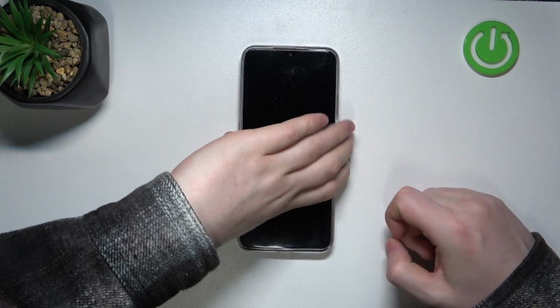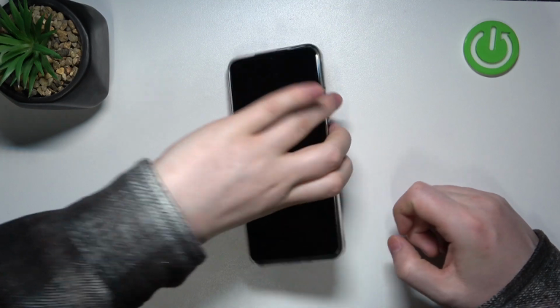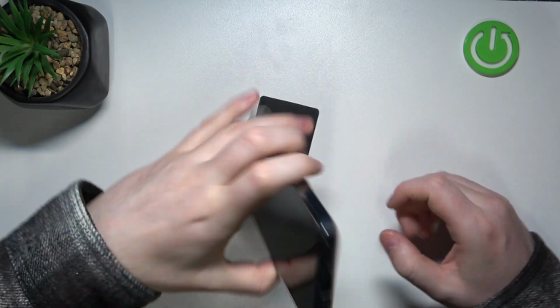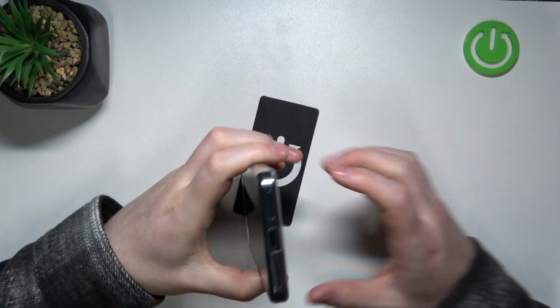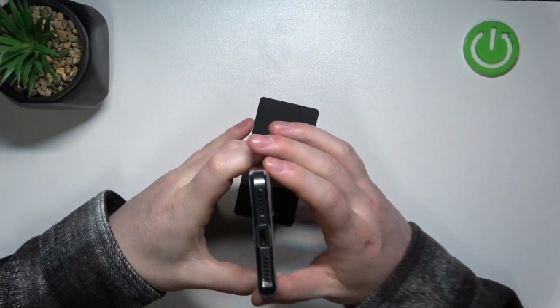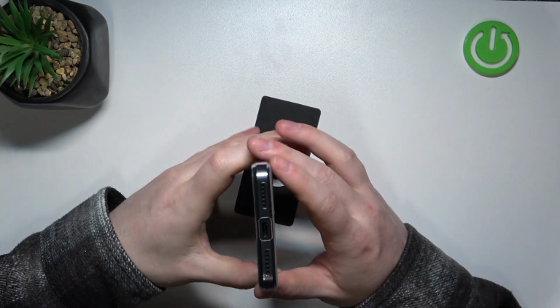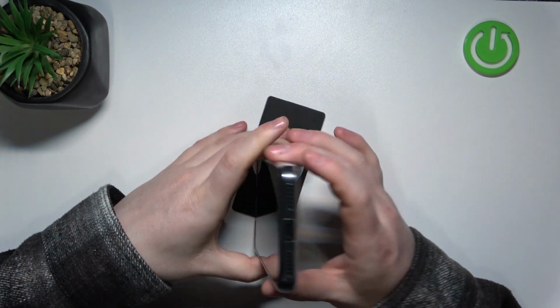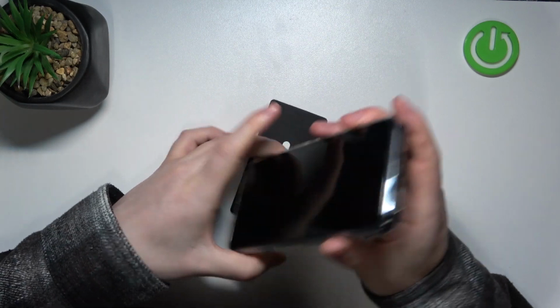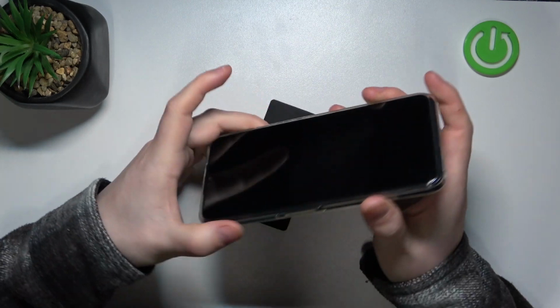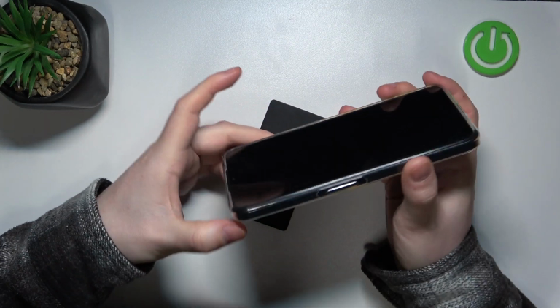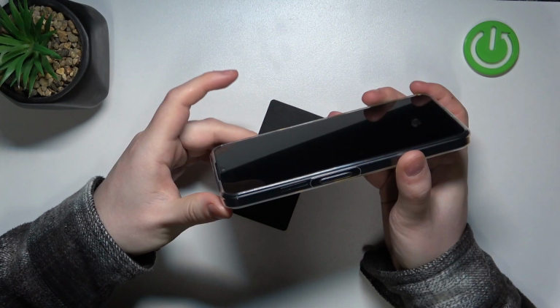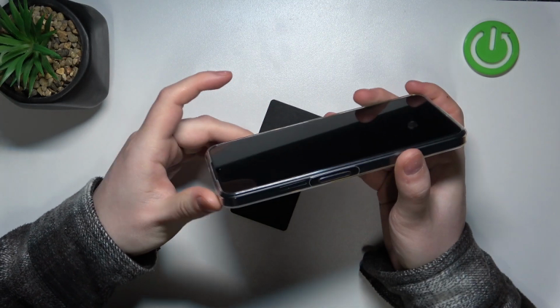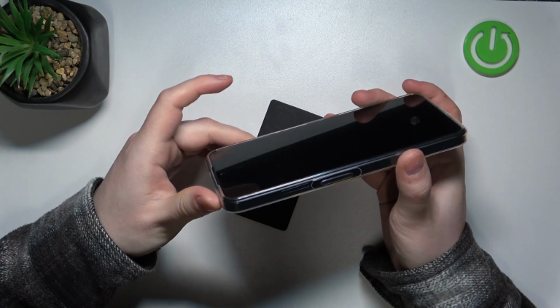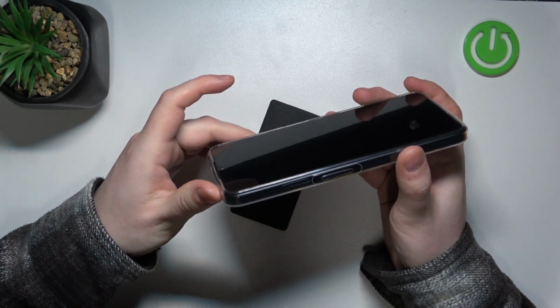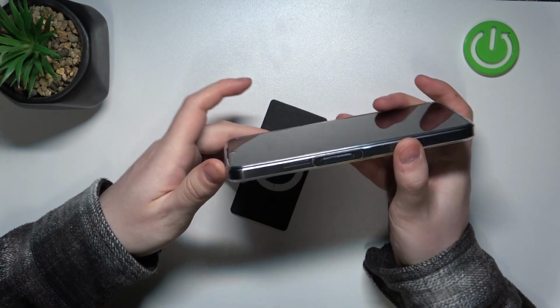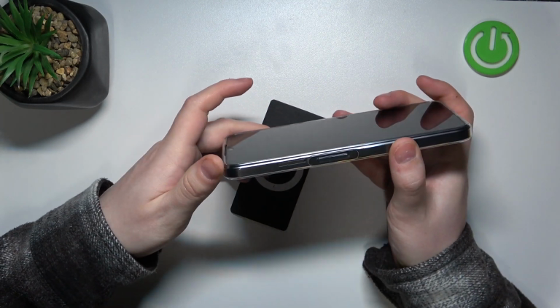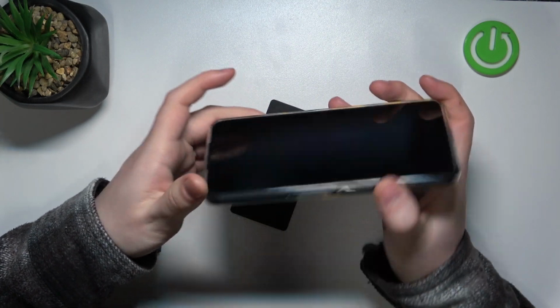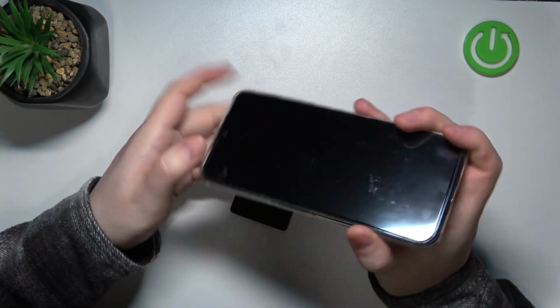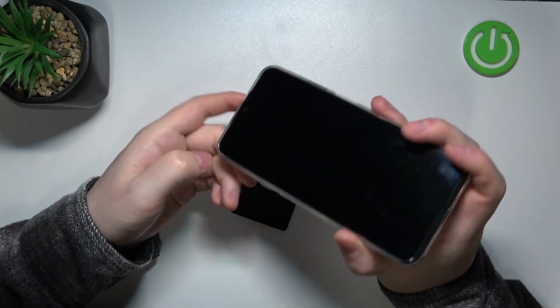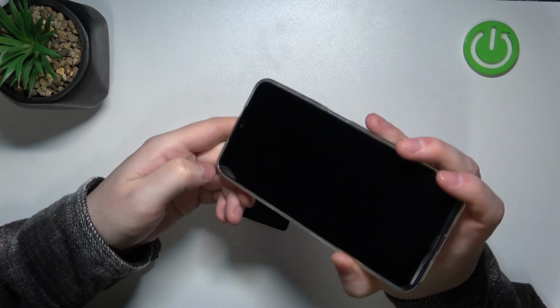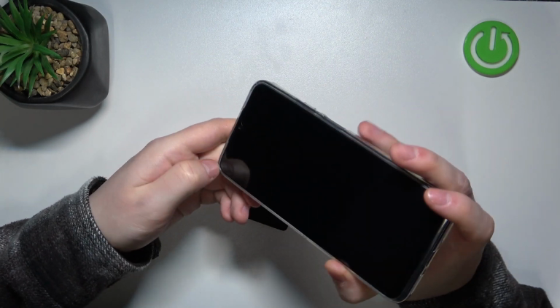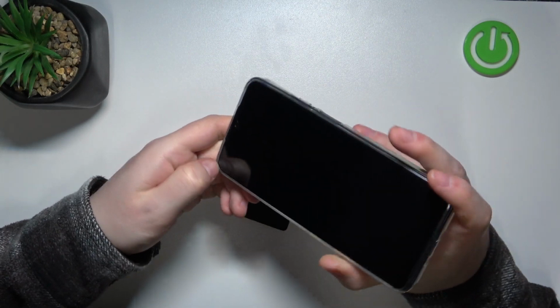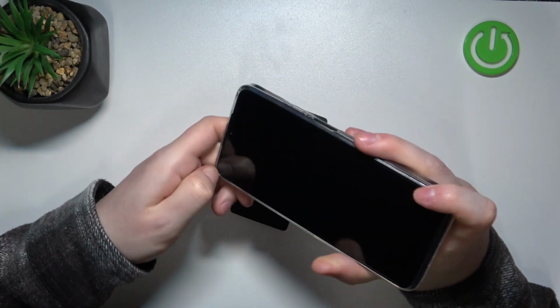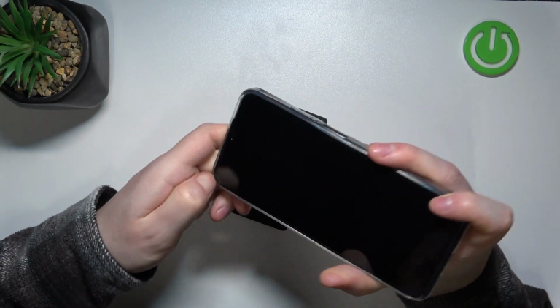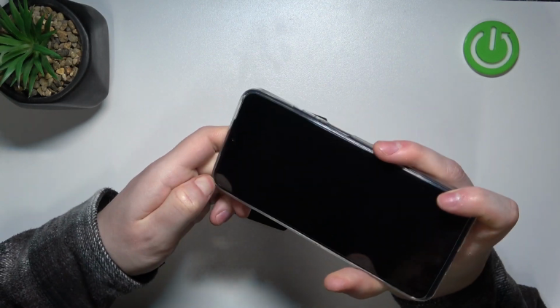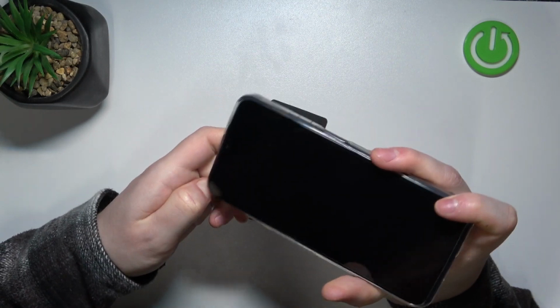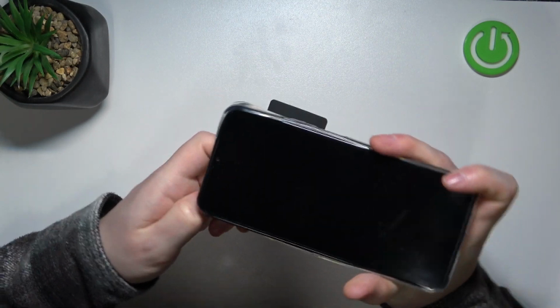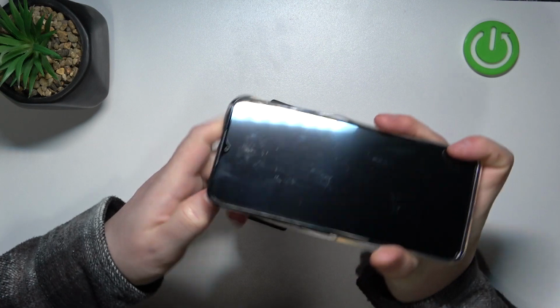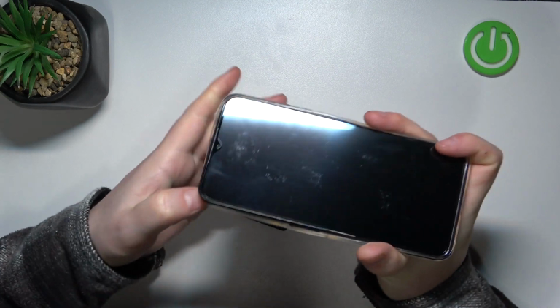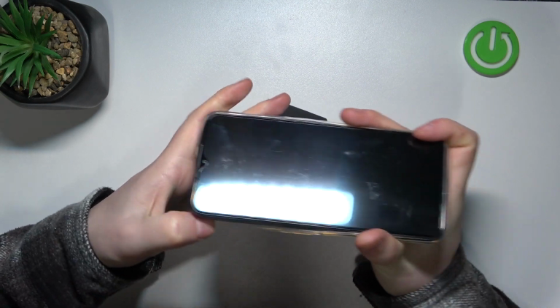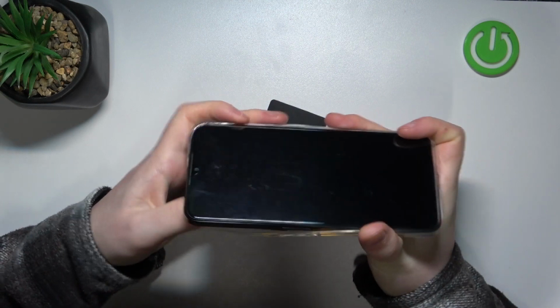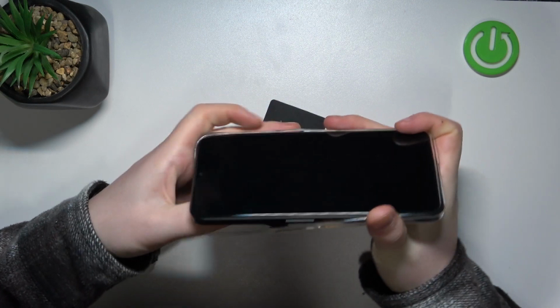Hello, in this video we're gonna check if there's a dual SIM slot on the Kubот P80 Pro.